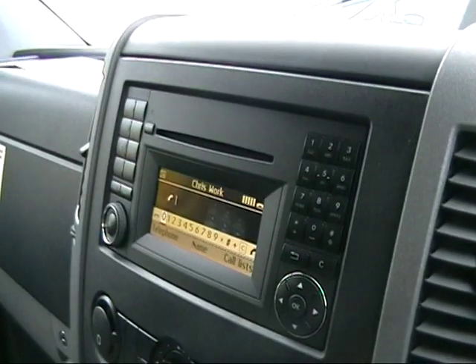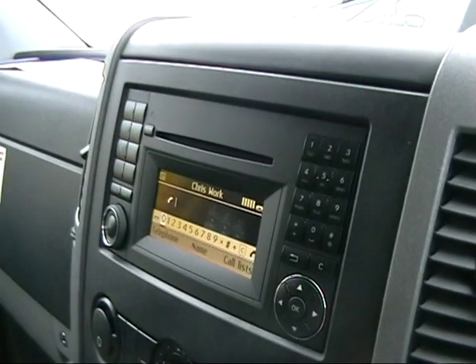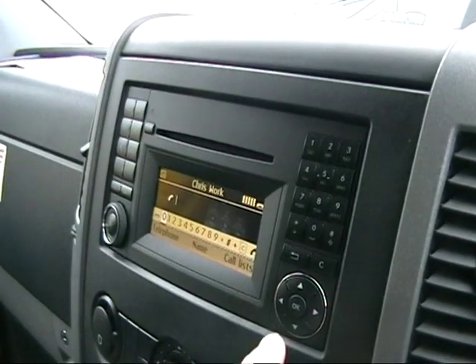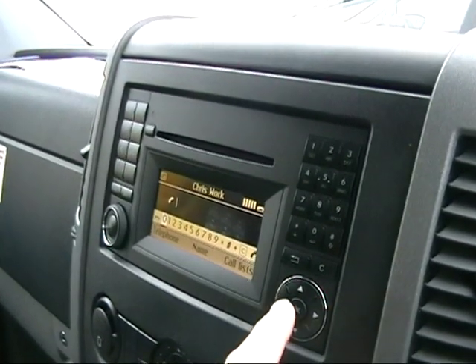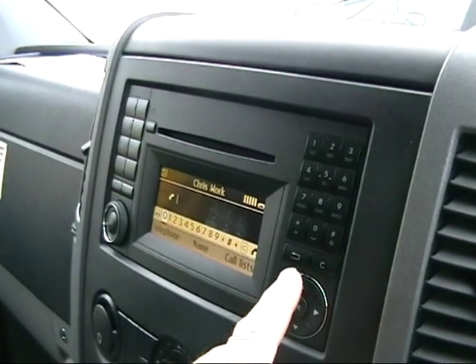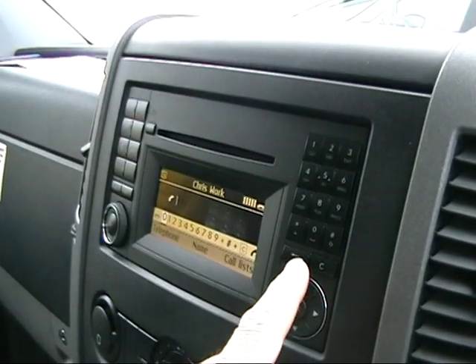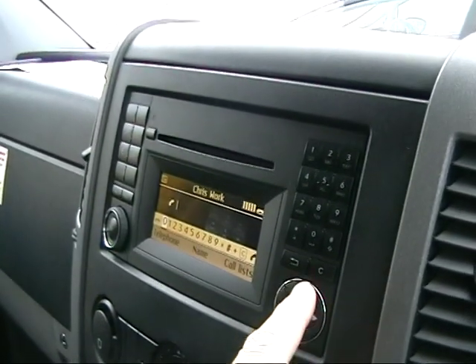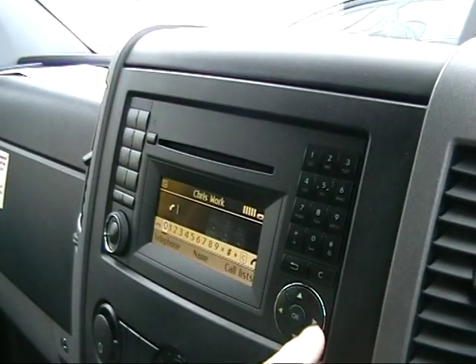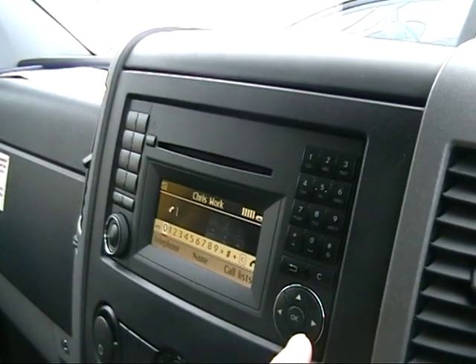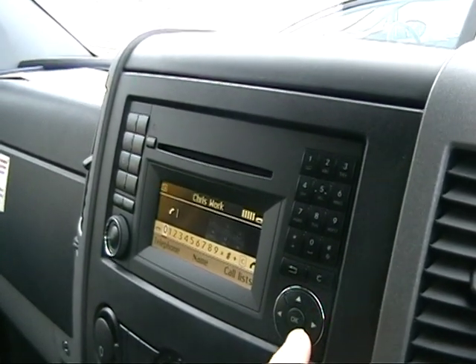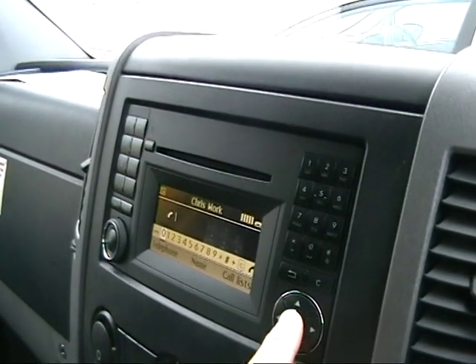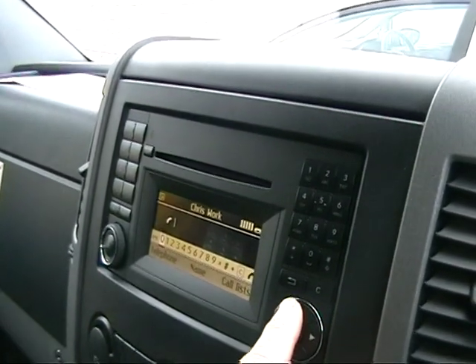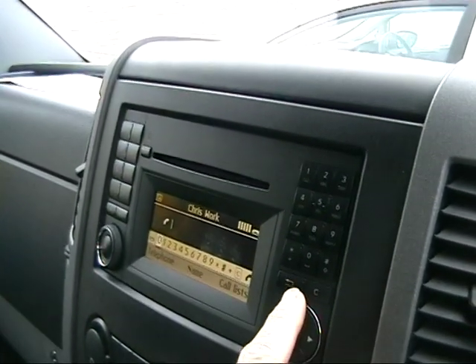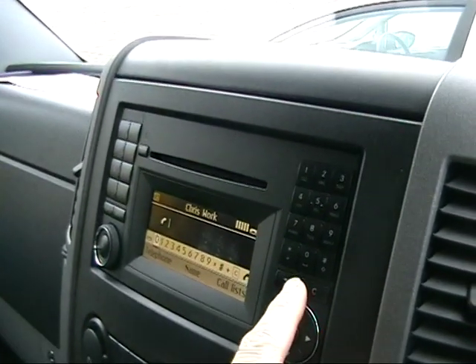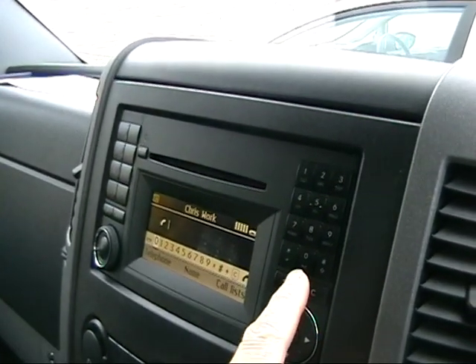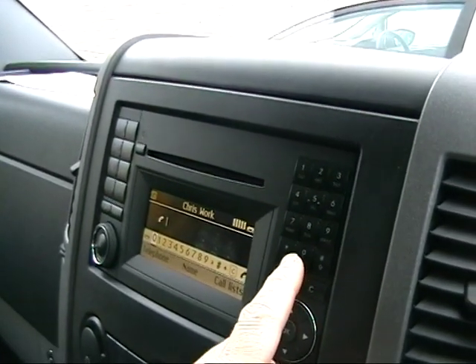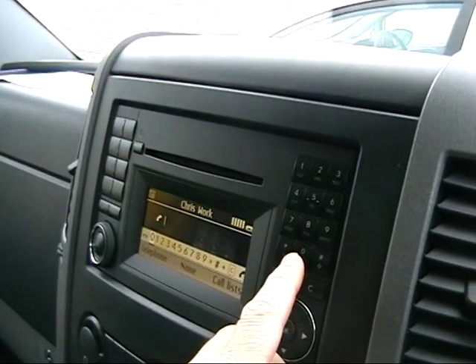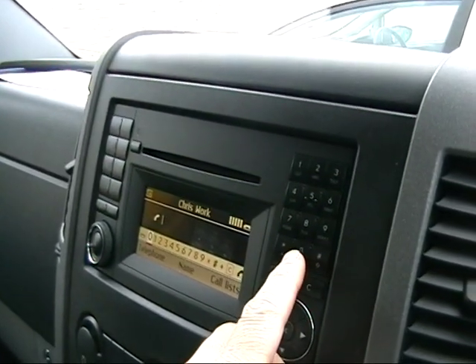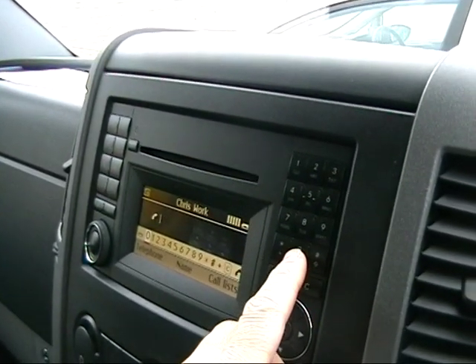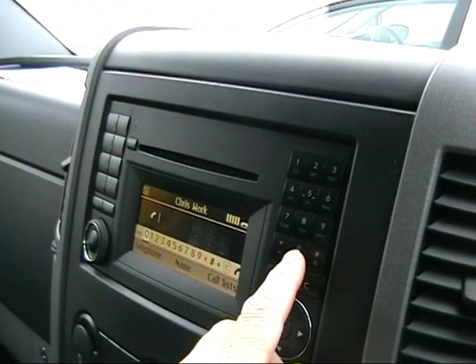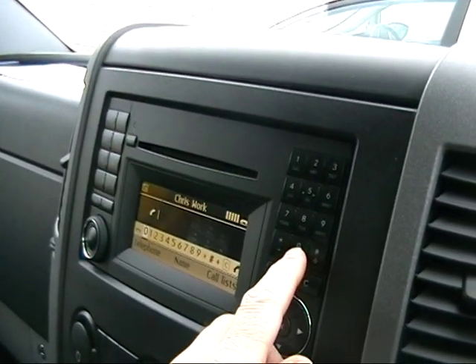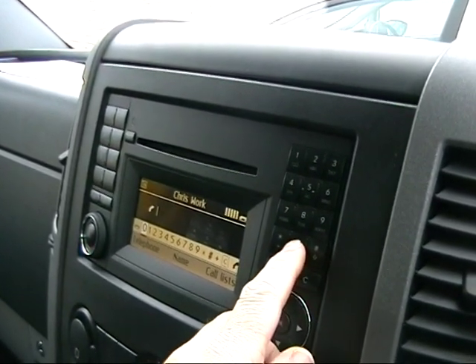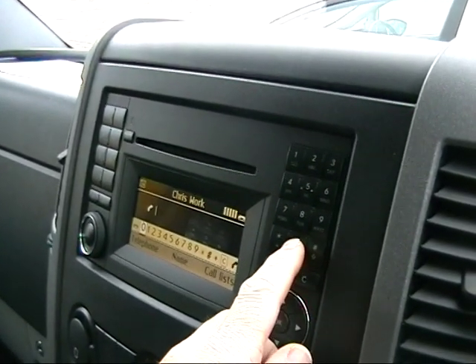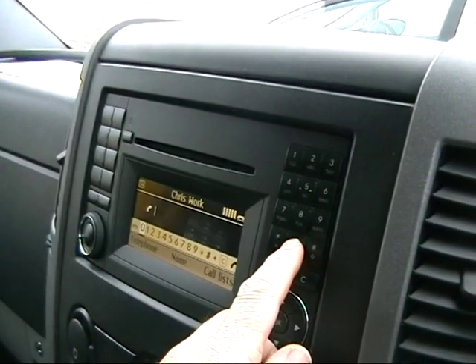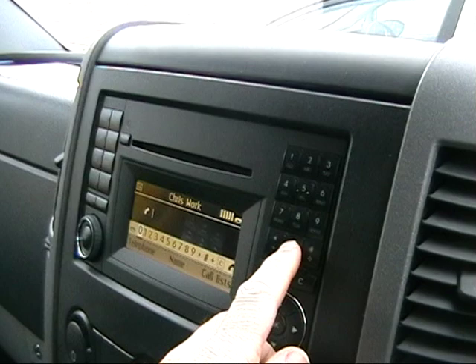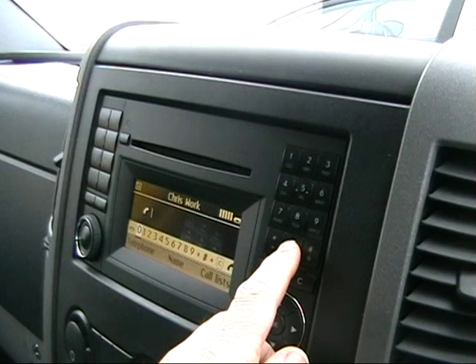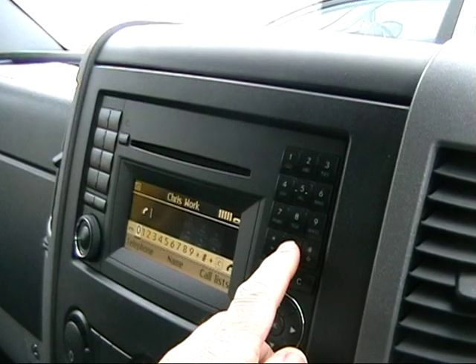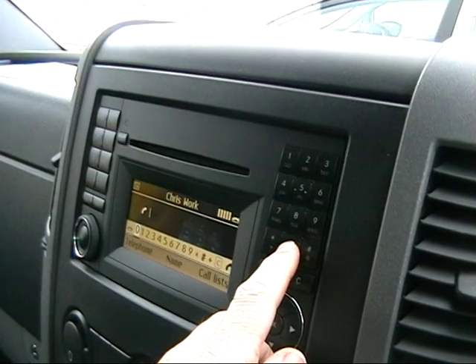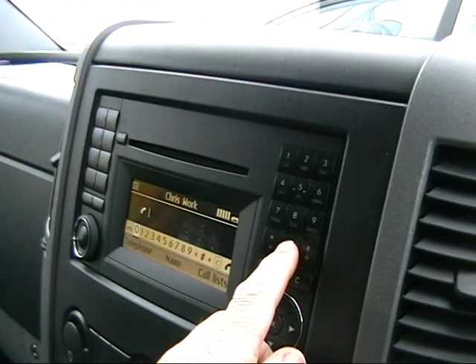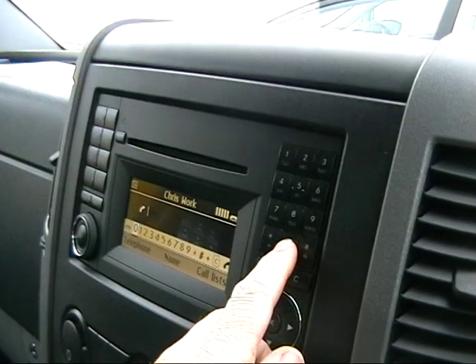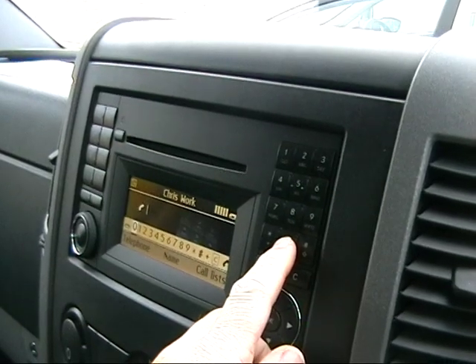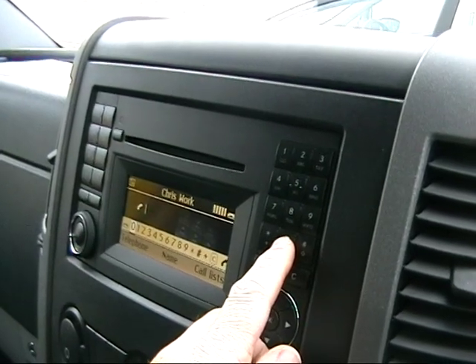Then you can dial your numbers as normal using the keypad on the radio.